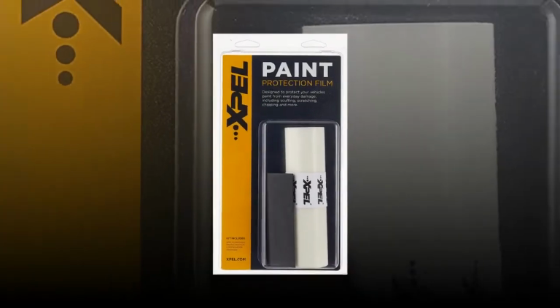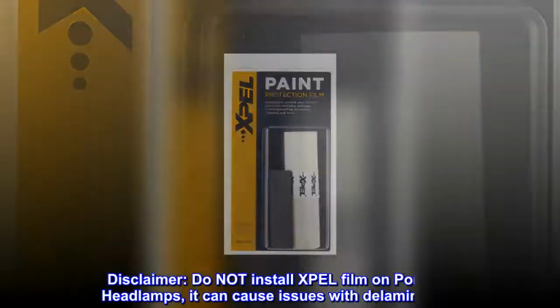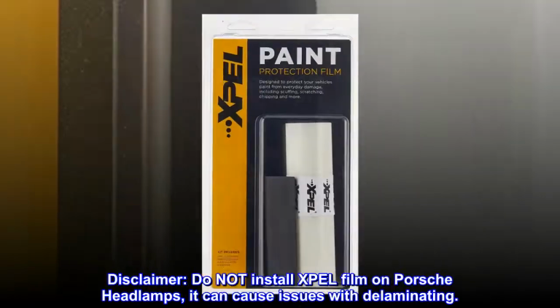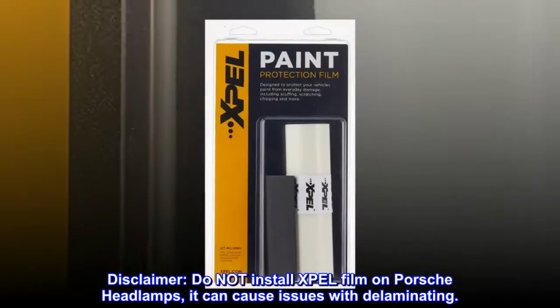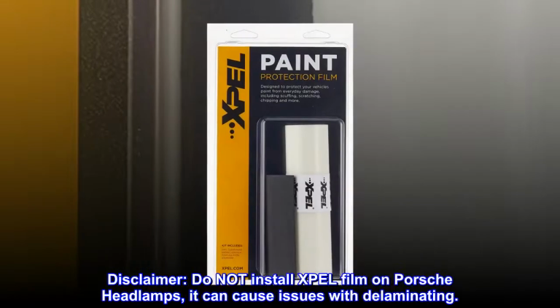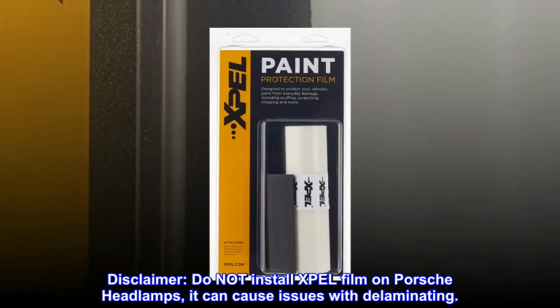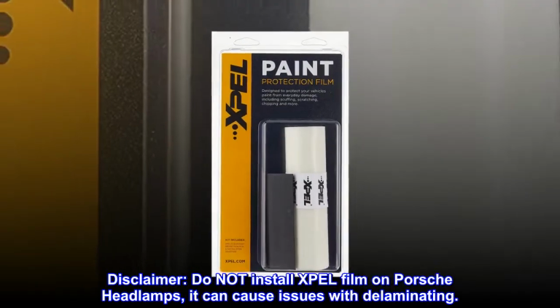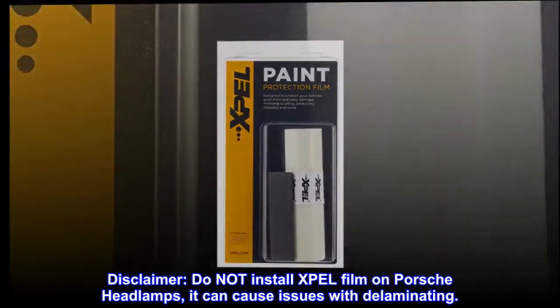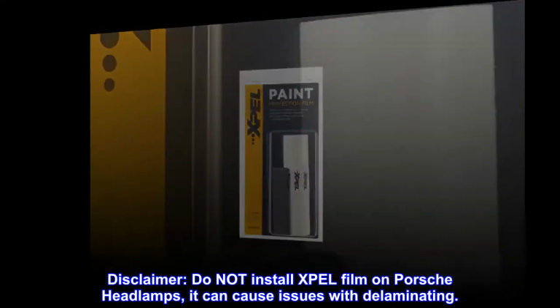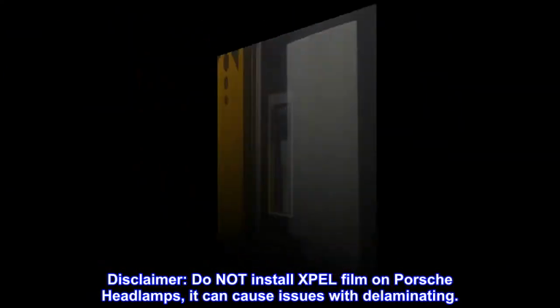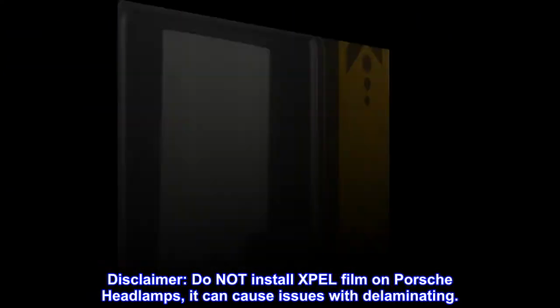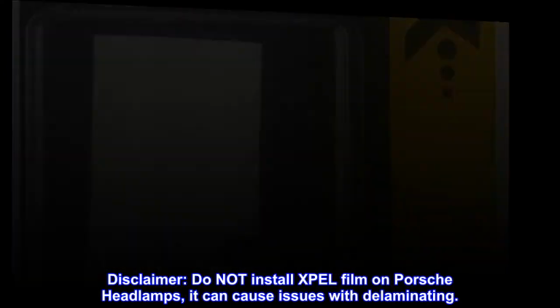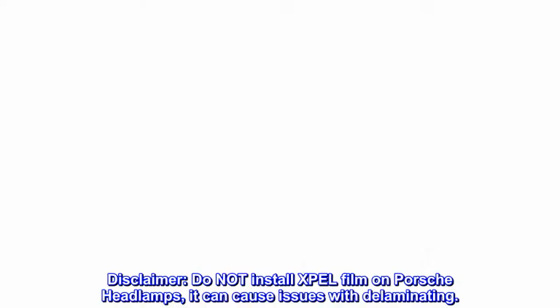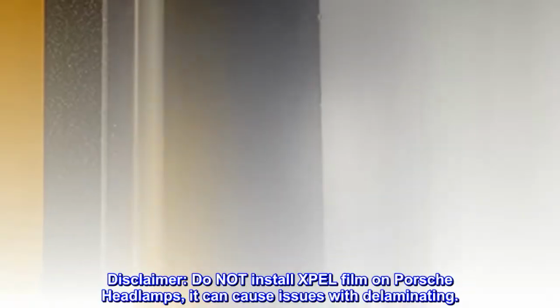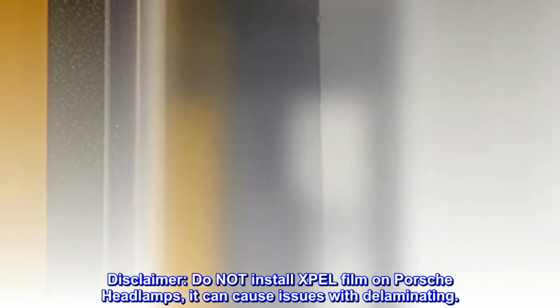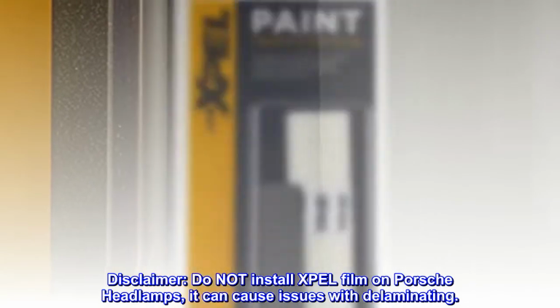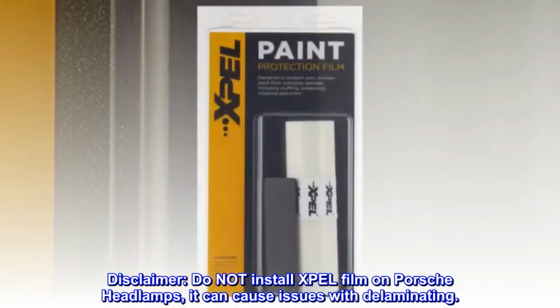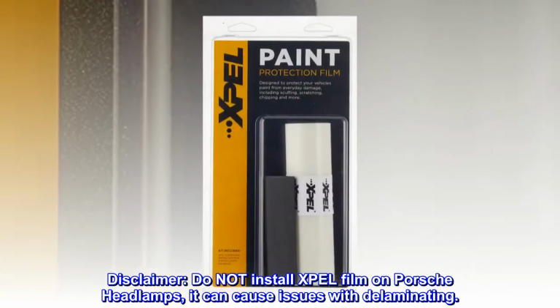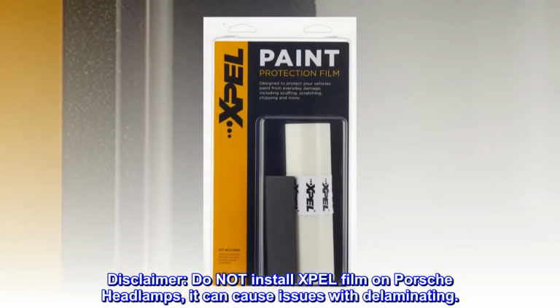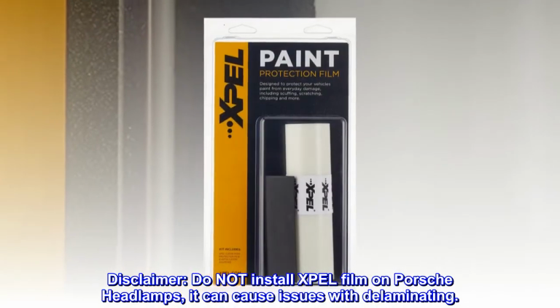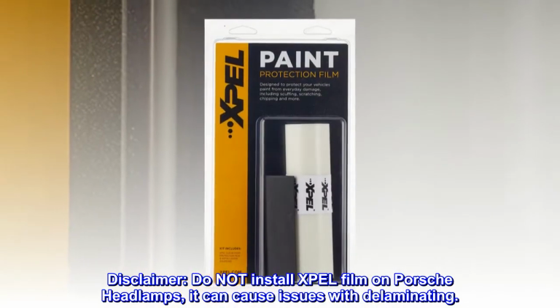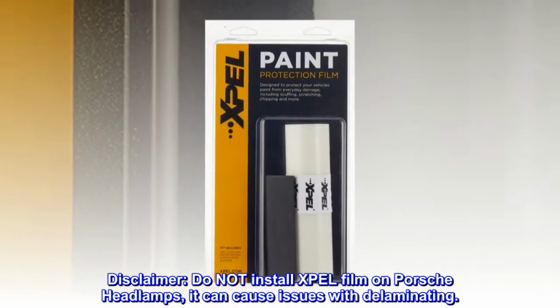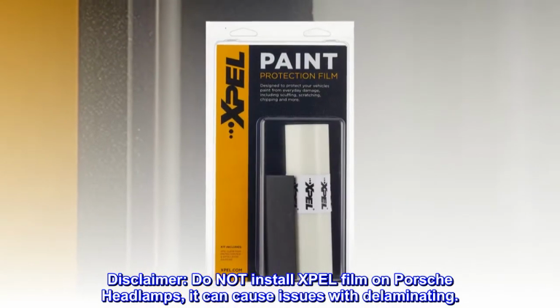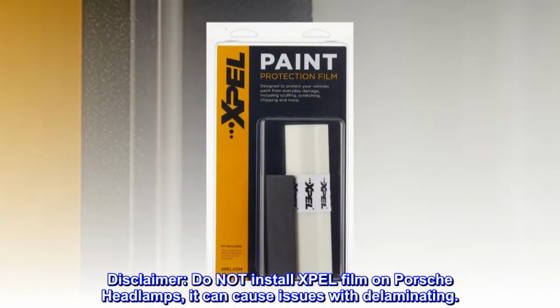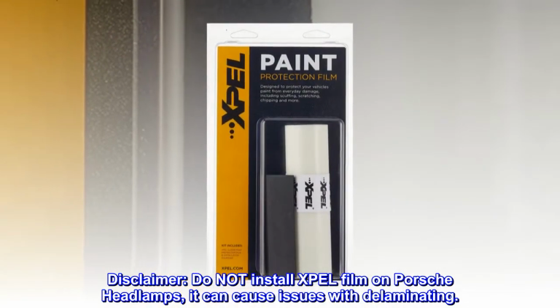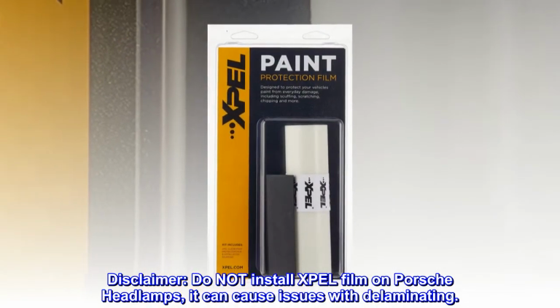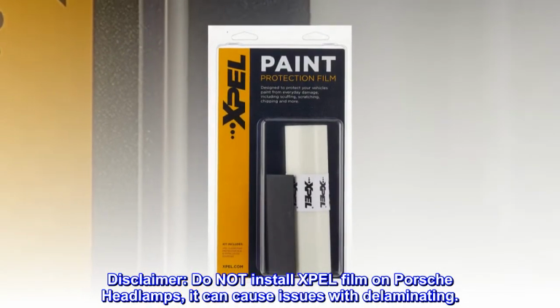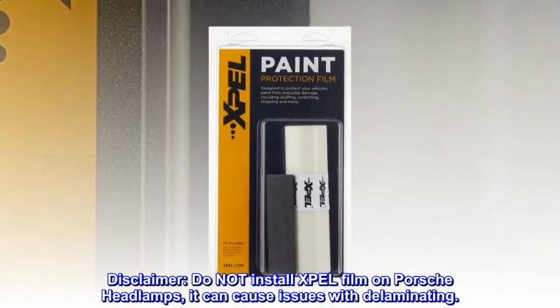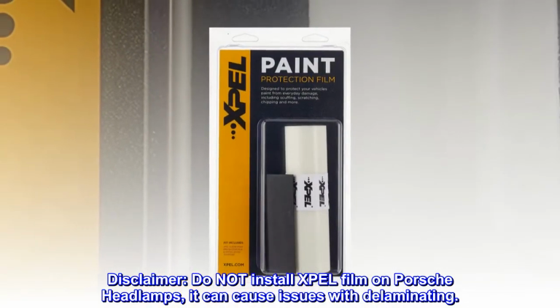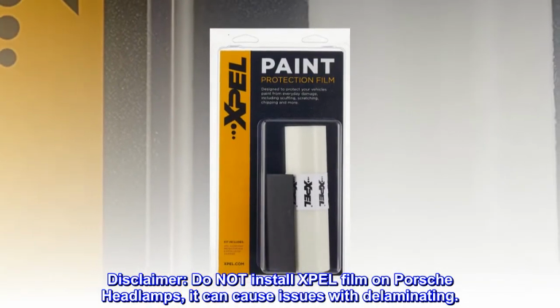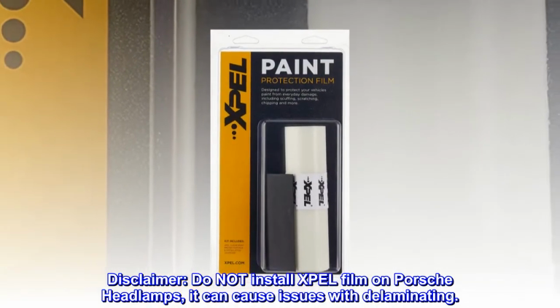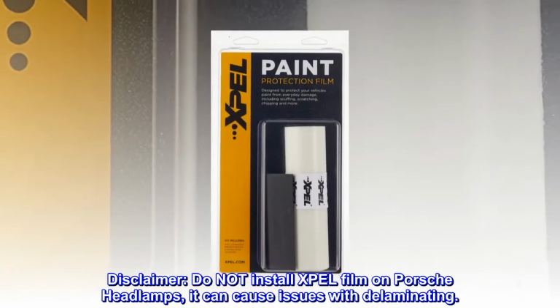Disclaimer: Do not install XPEL film on Porsche headlamps — it can cause issues with delaminating.